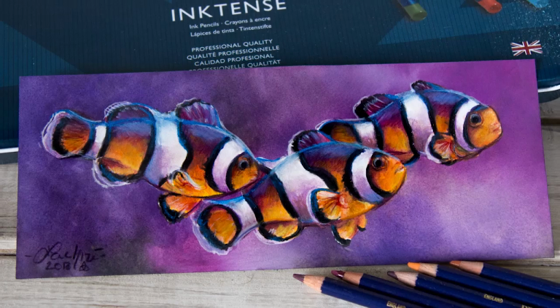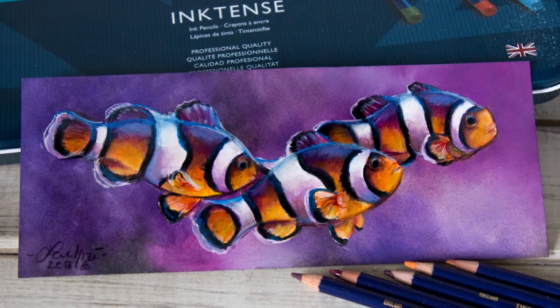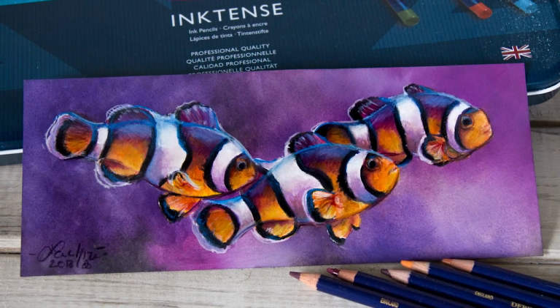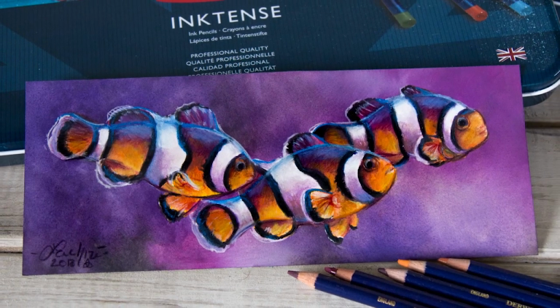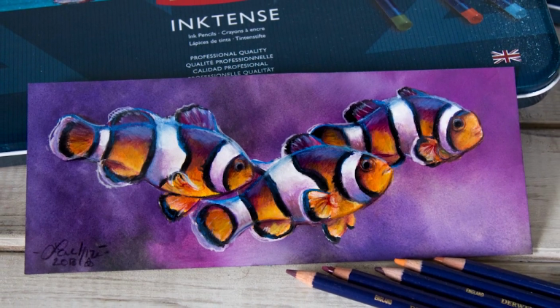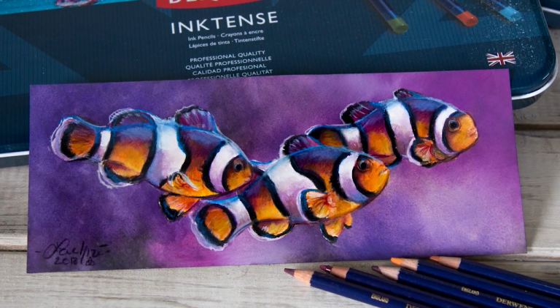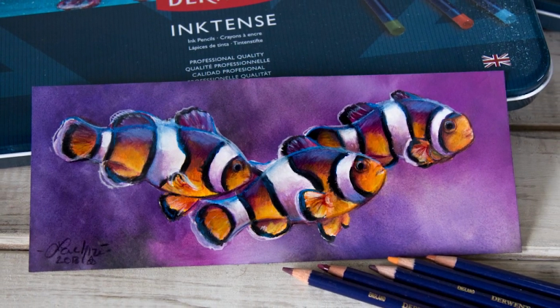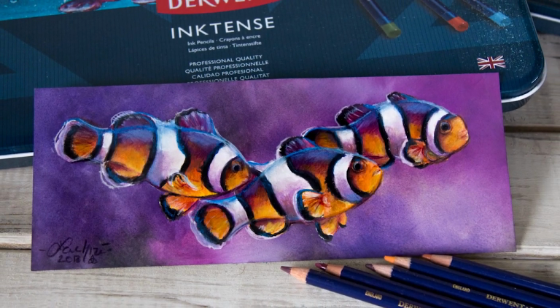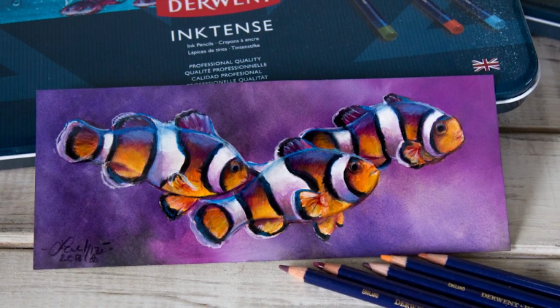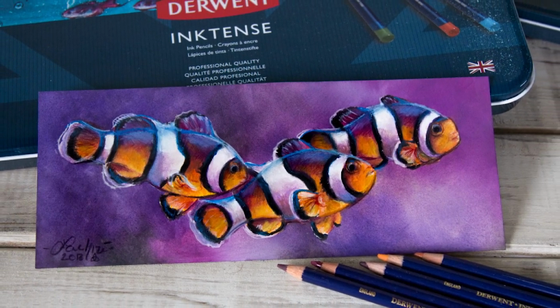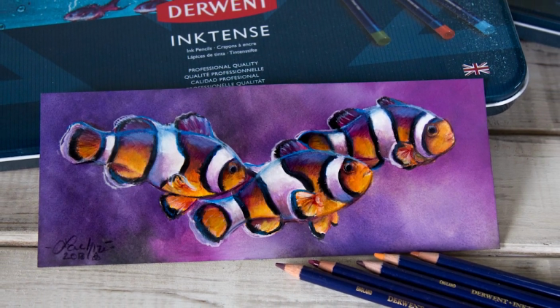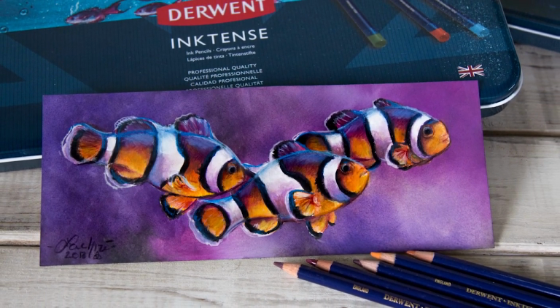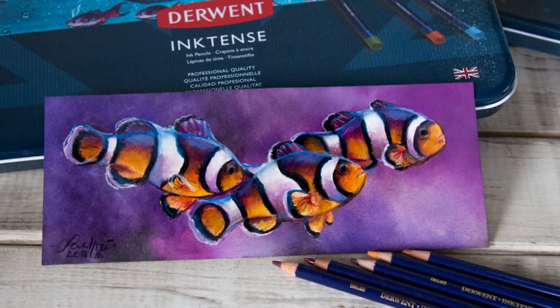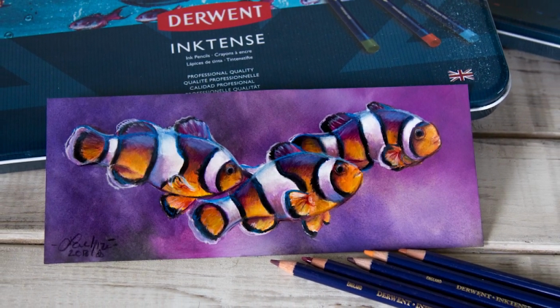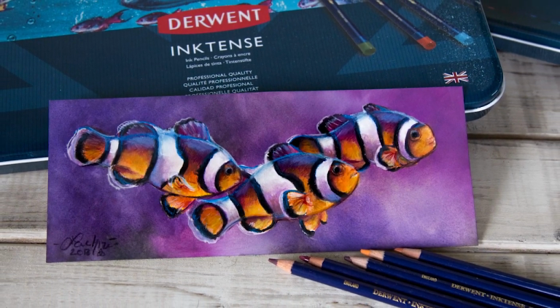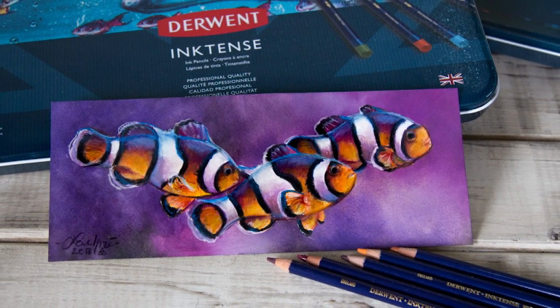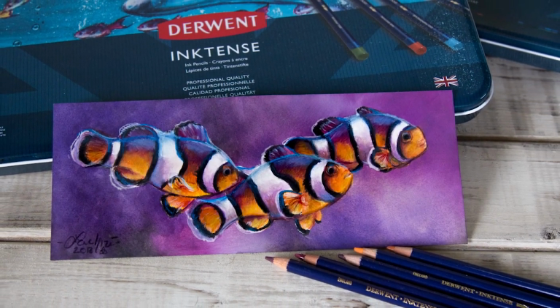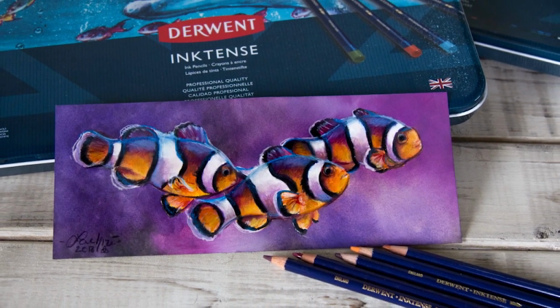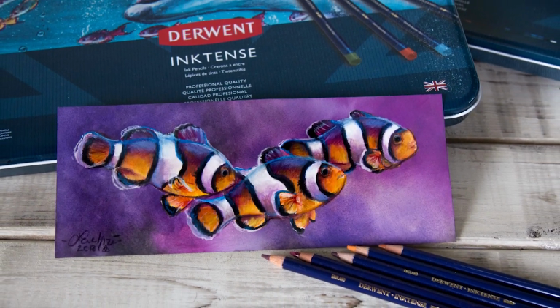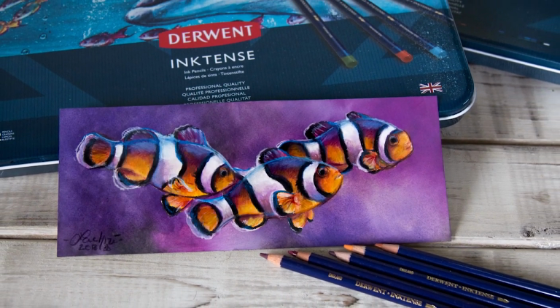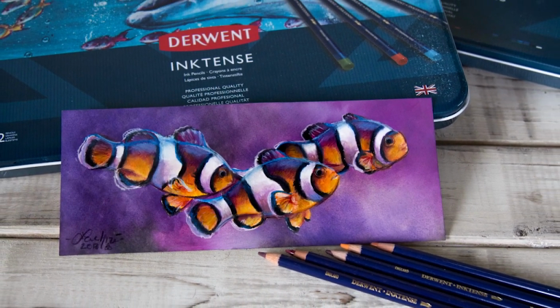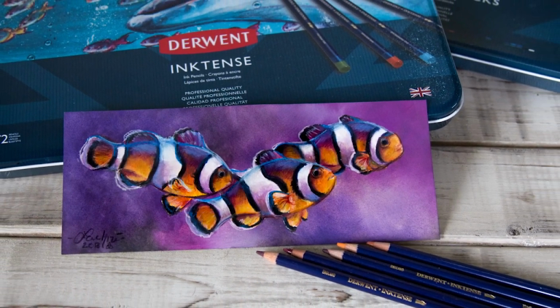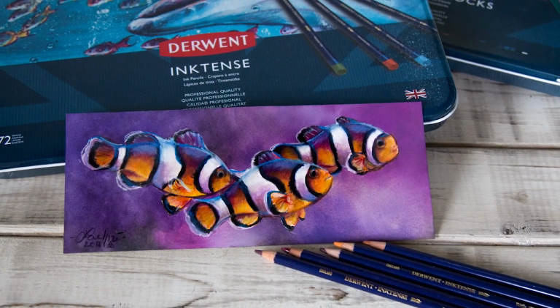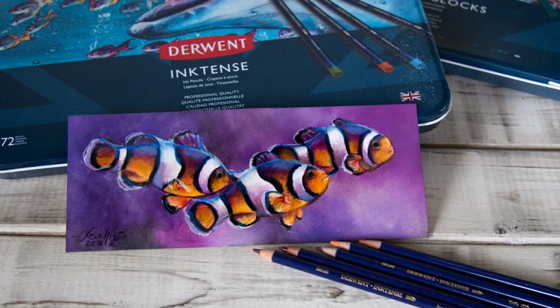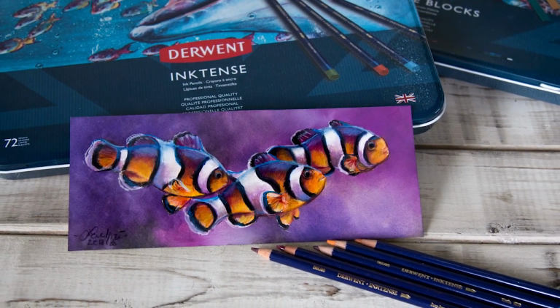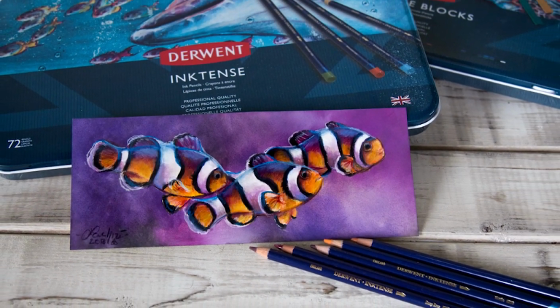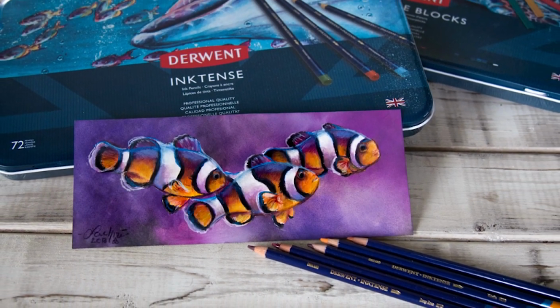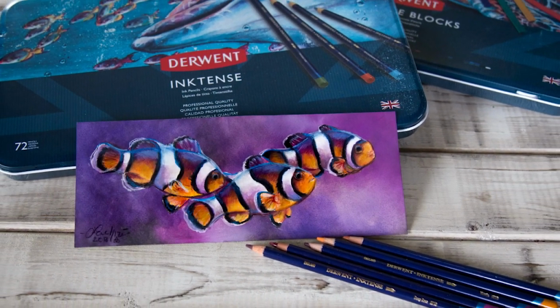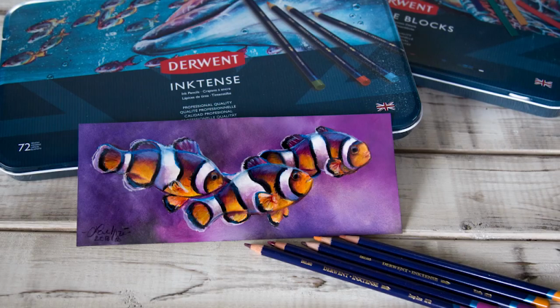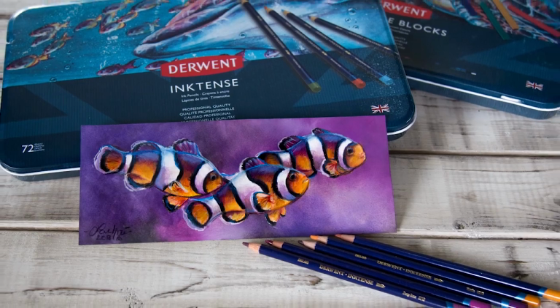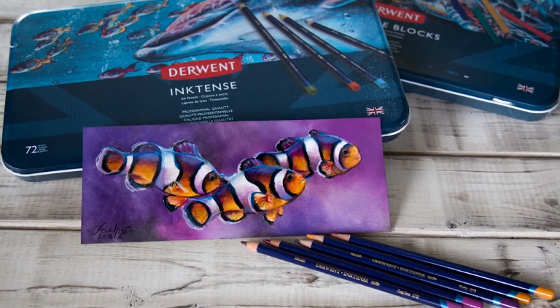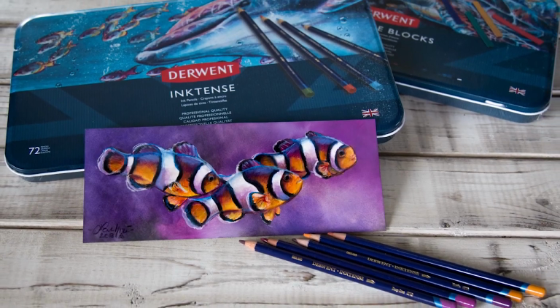Today I'm going to be doing an Inktense demonstration of these clownfish with a teeny bit of colored pencil on top.